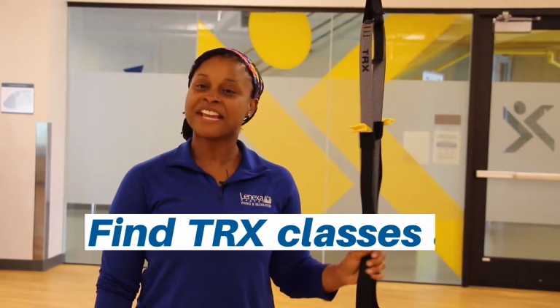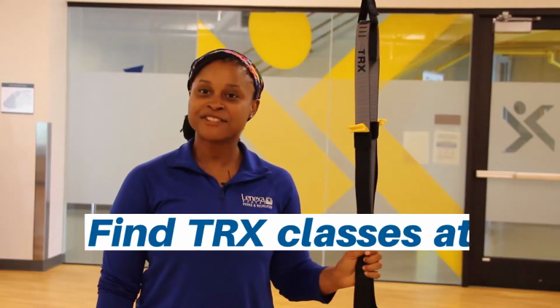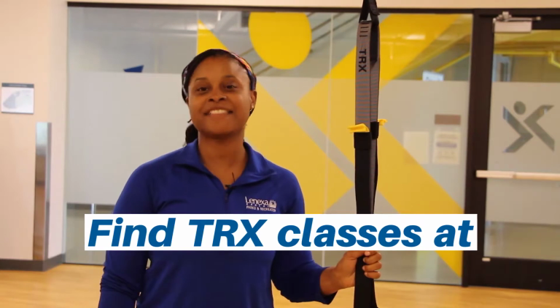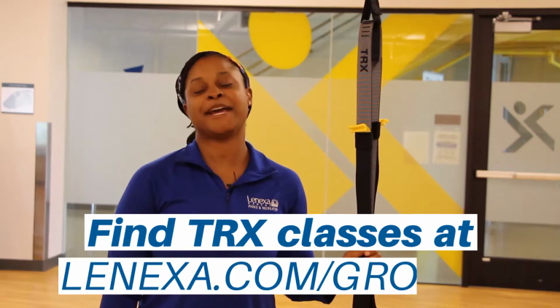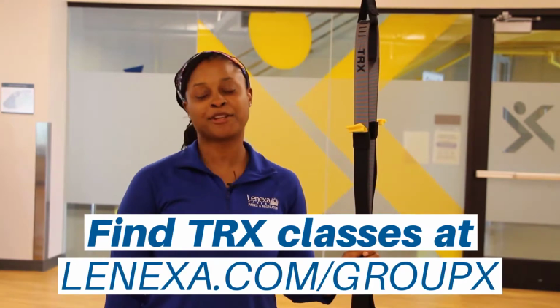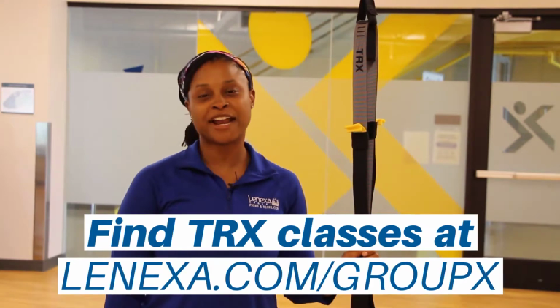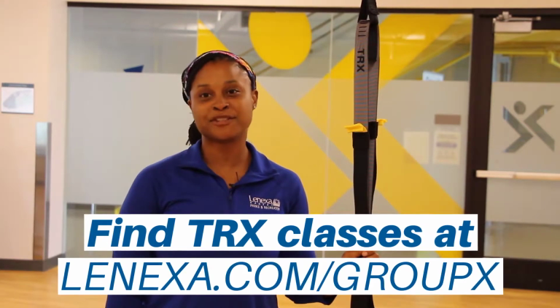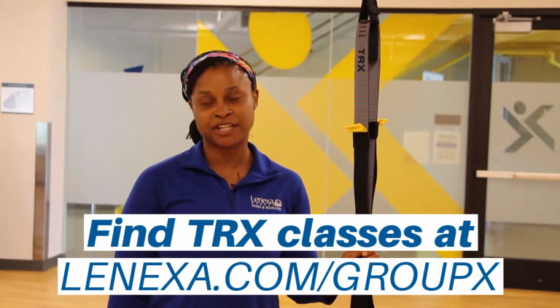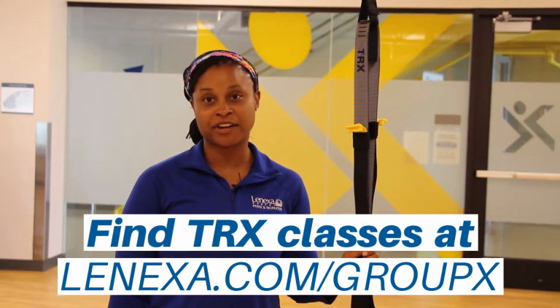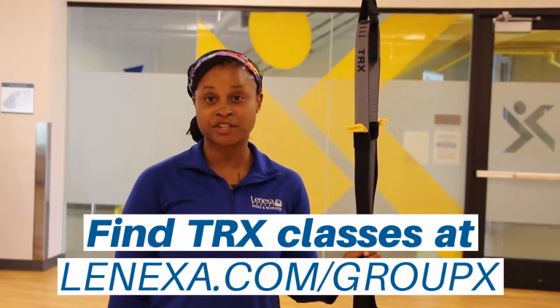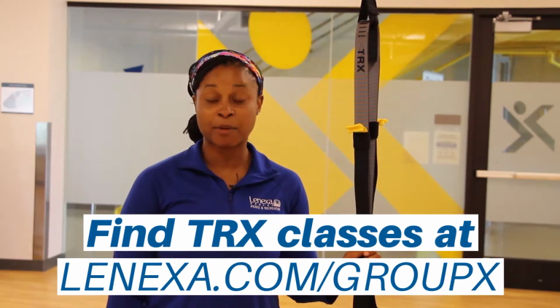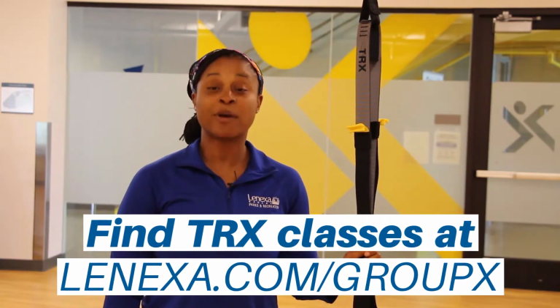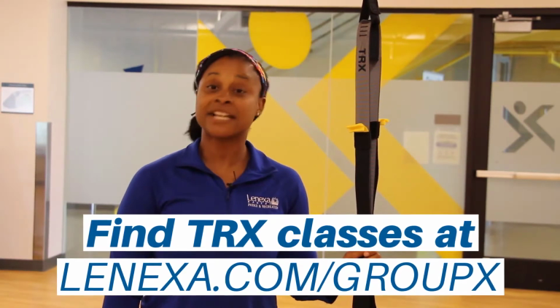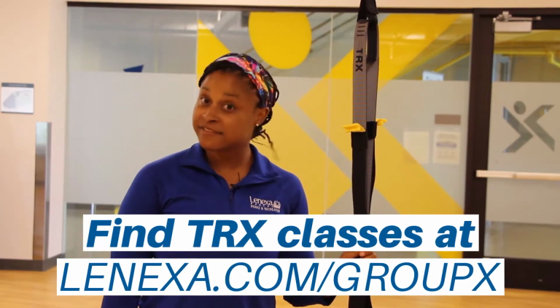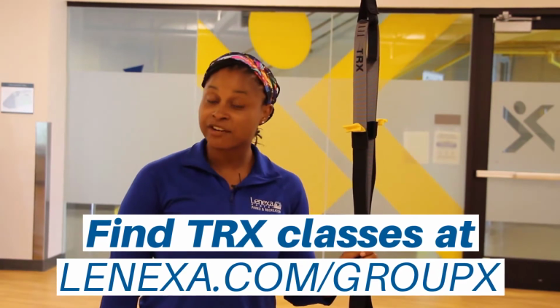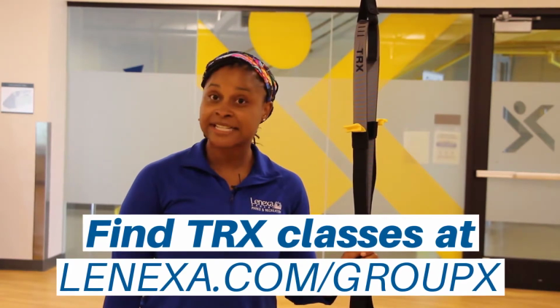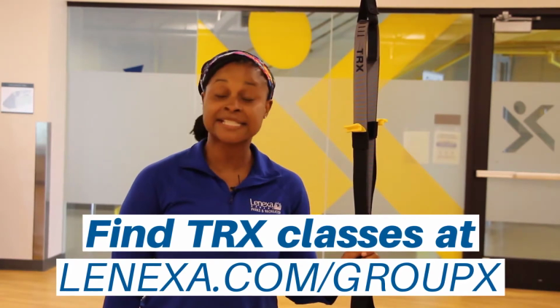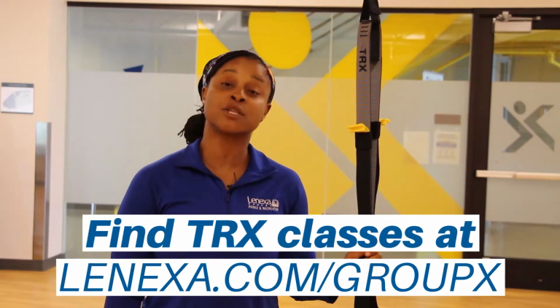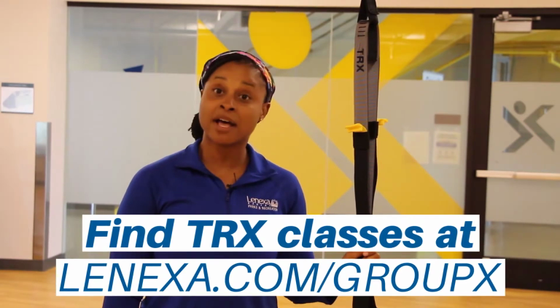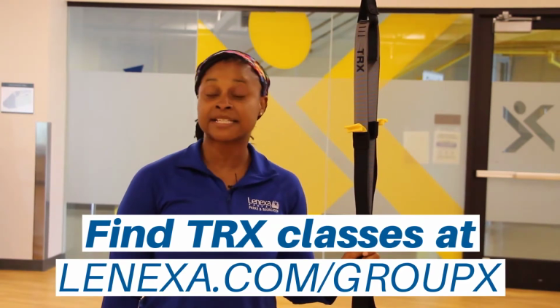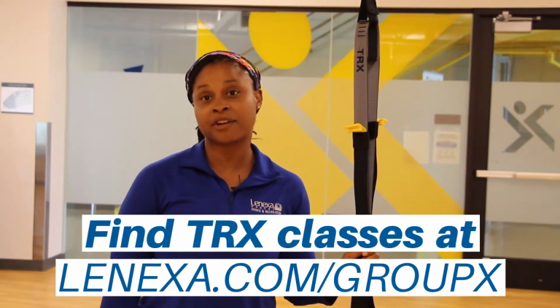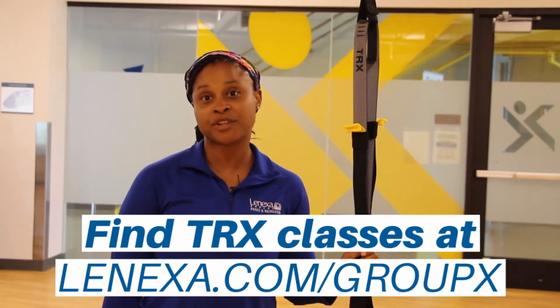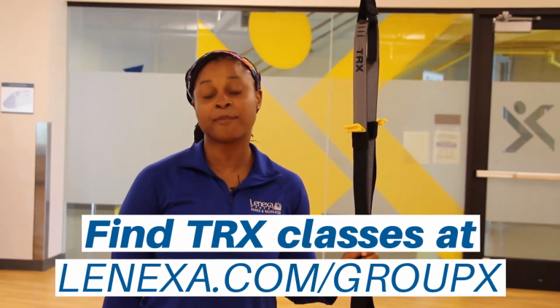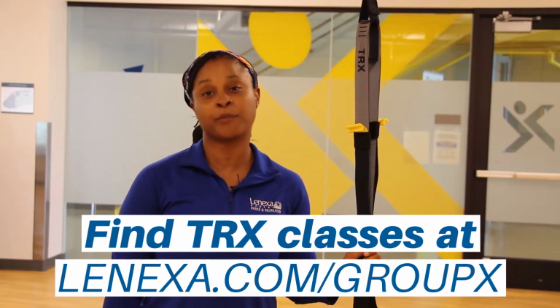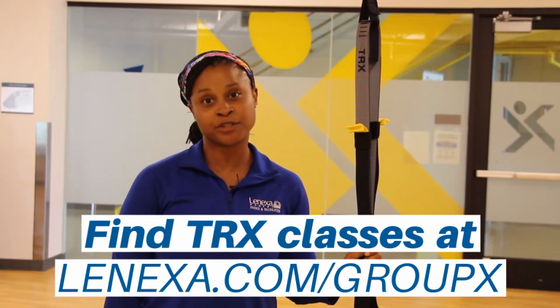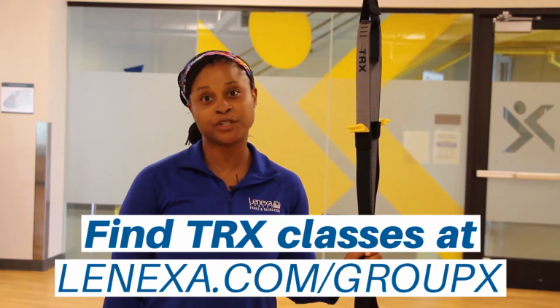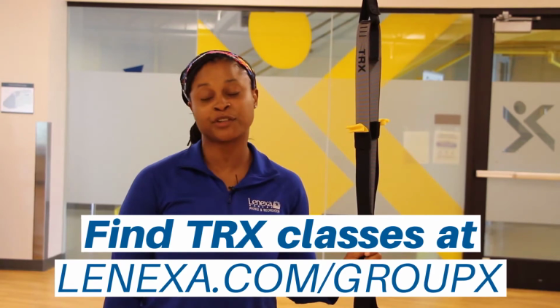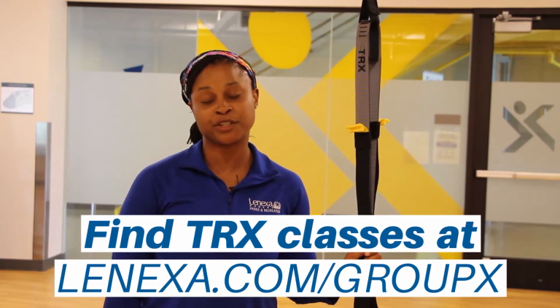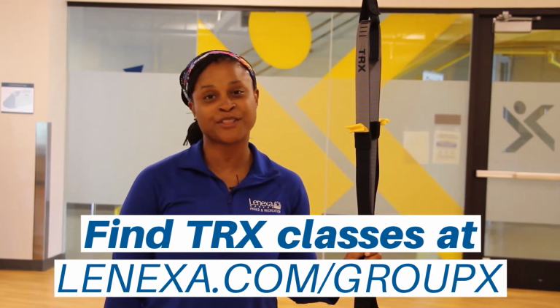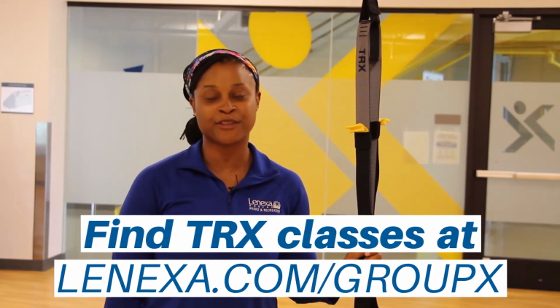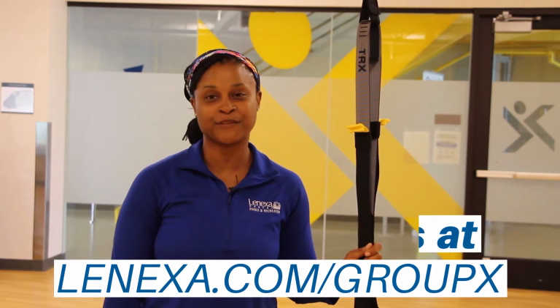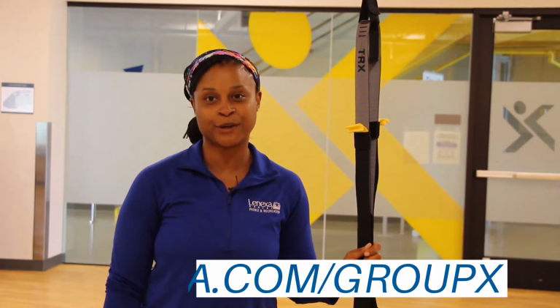Thanks for taking the time to learn how to use the TRX strap. We have tons of TRX classes as well as a TRX strap for personal use for you to use on the third floor.